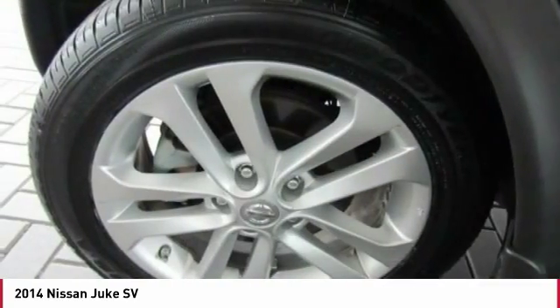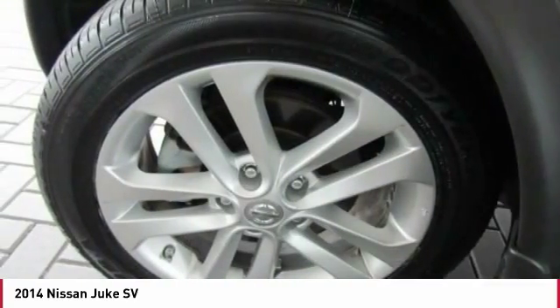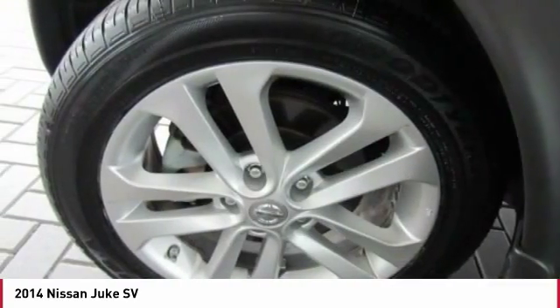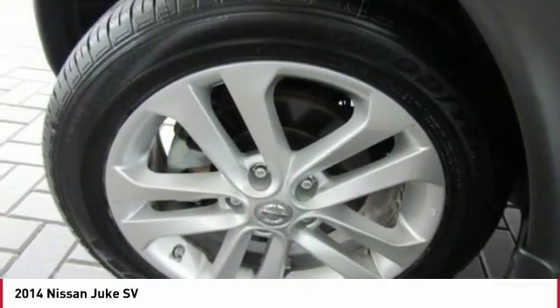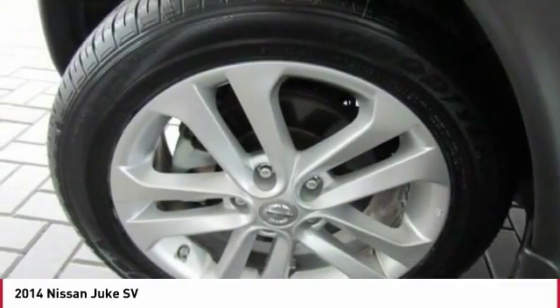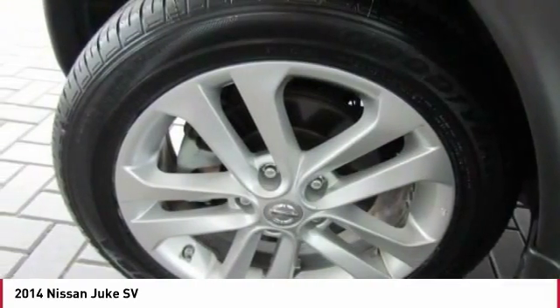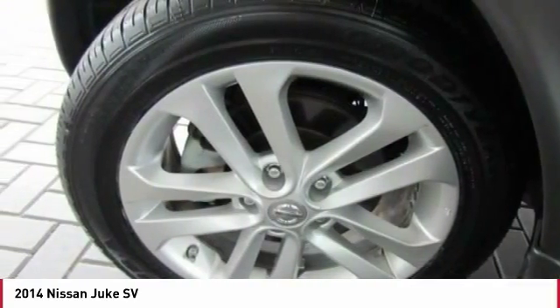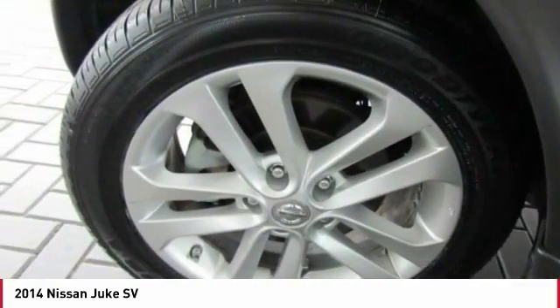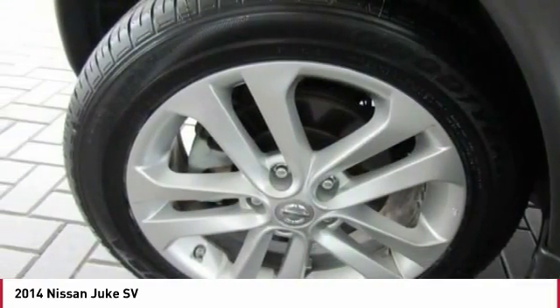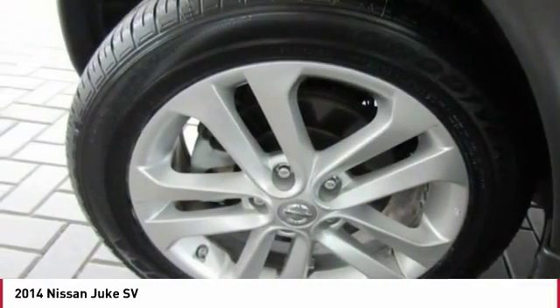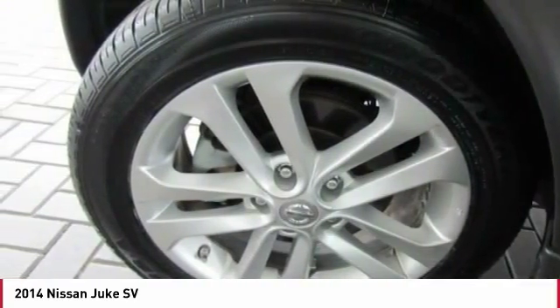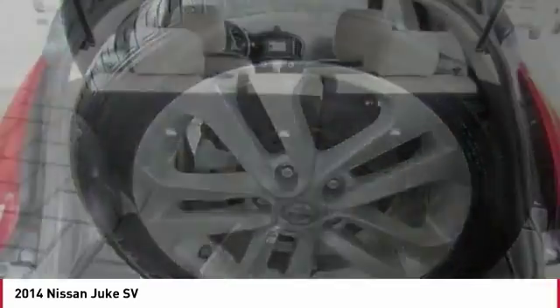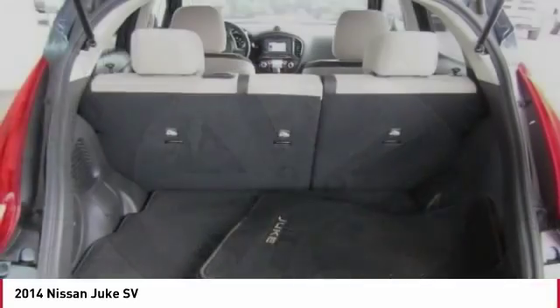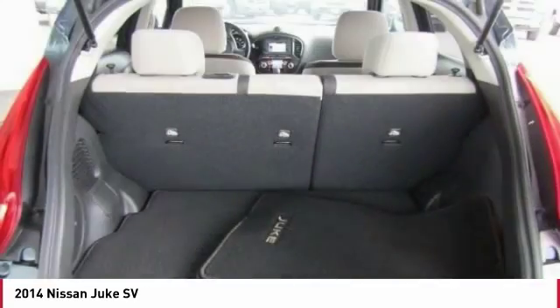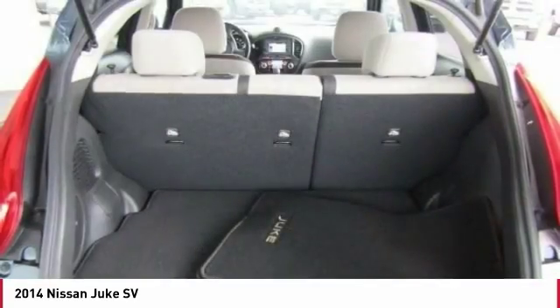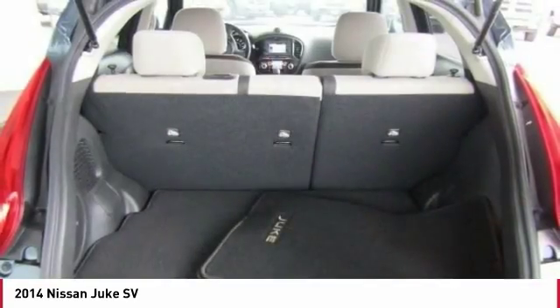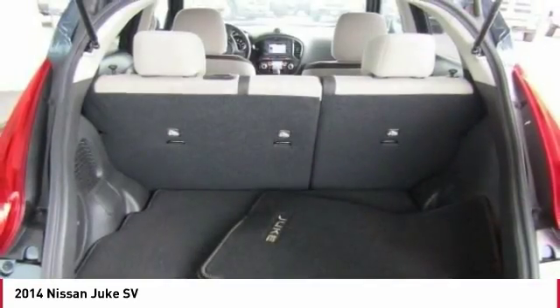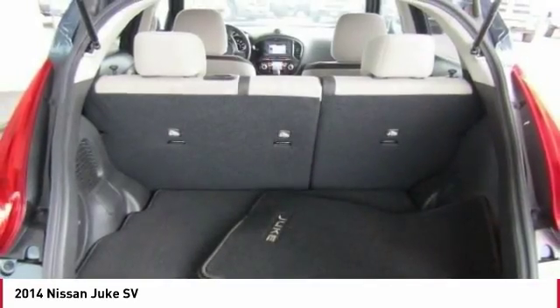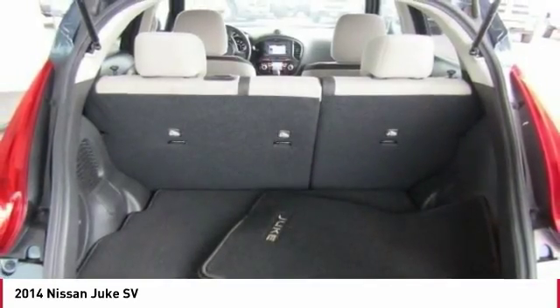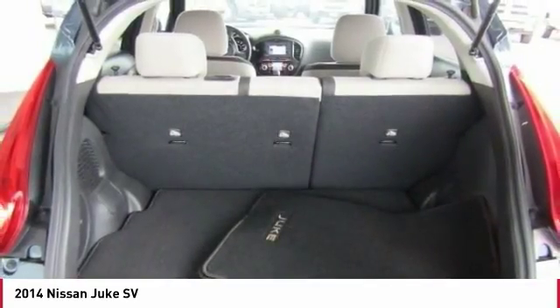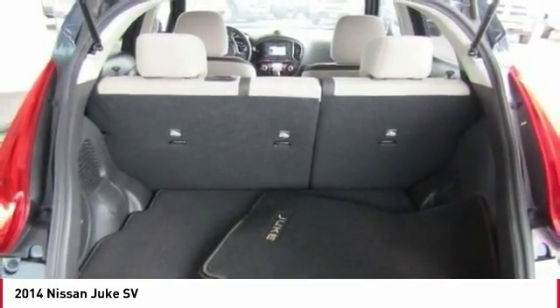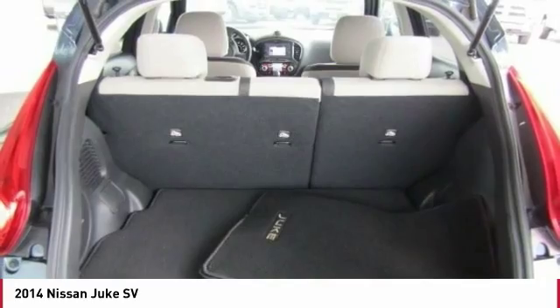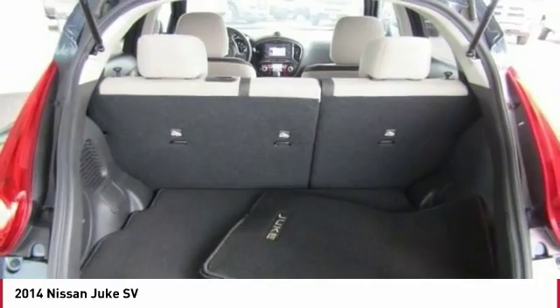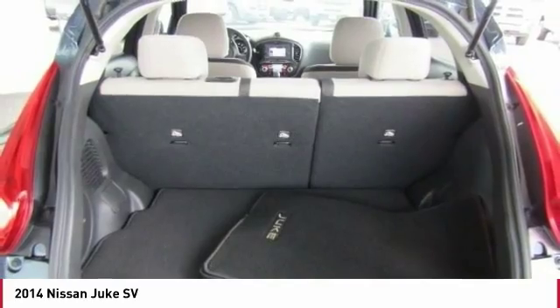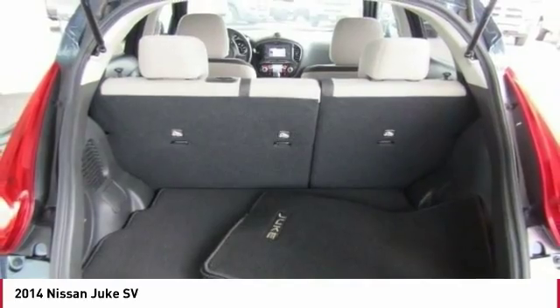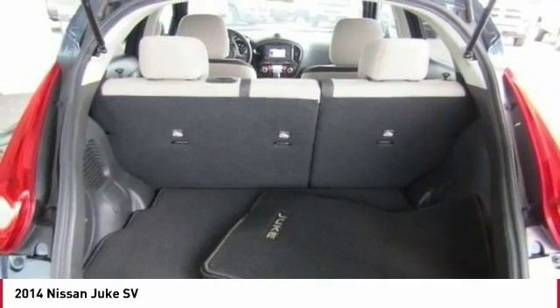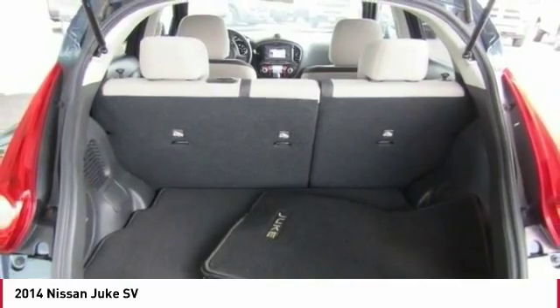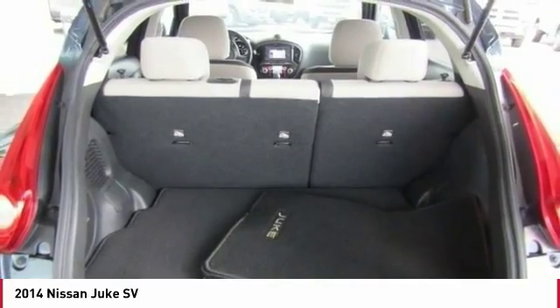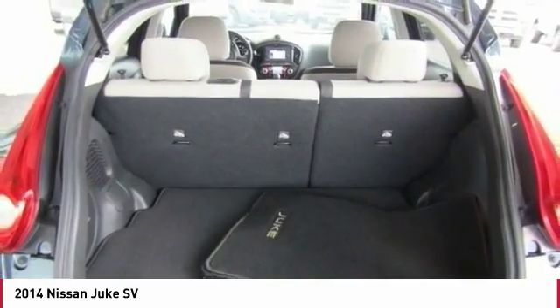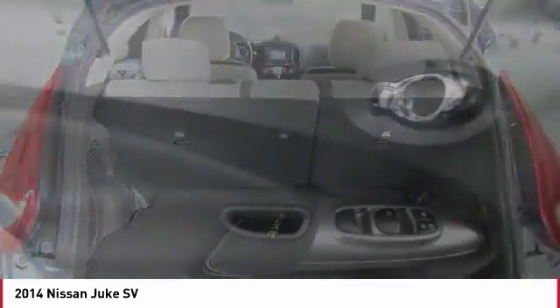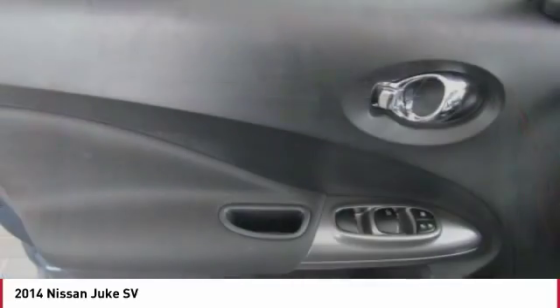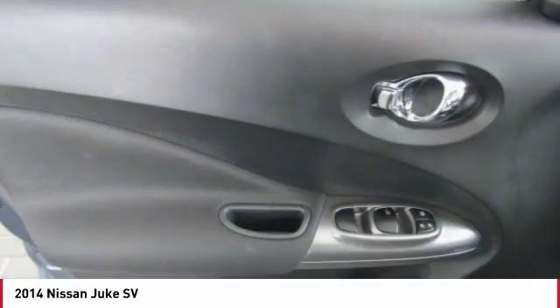One owner. Wouldn't you look great in this vehicle? Stop in today and see for yourself.